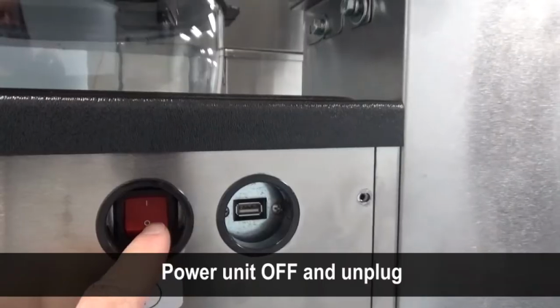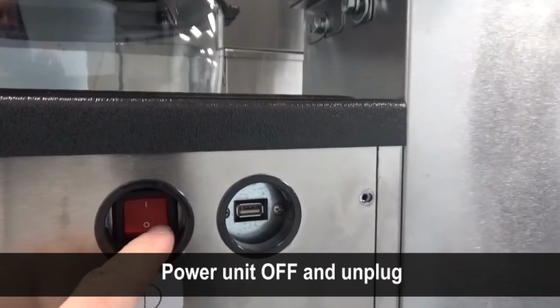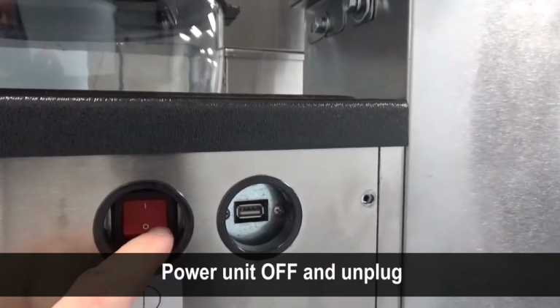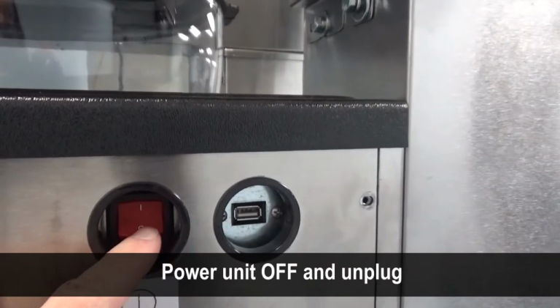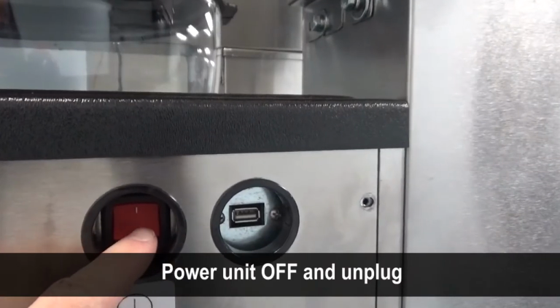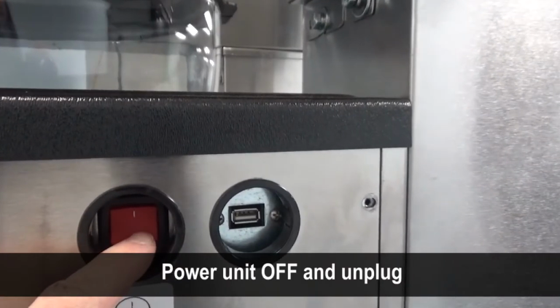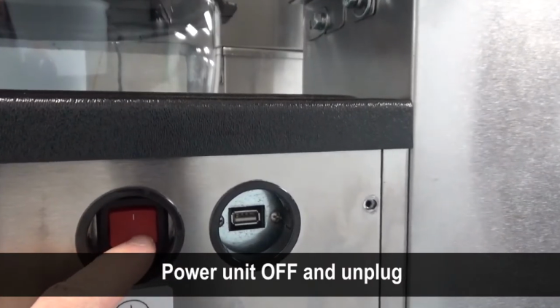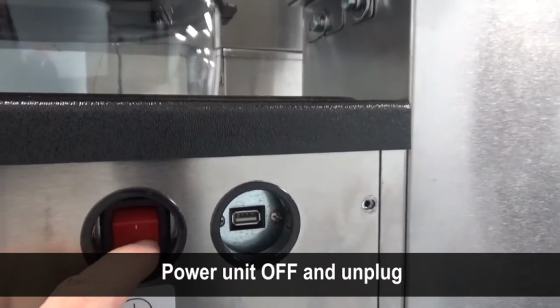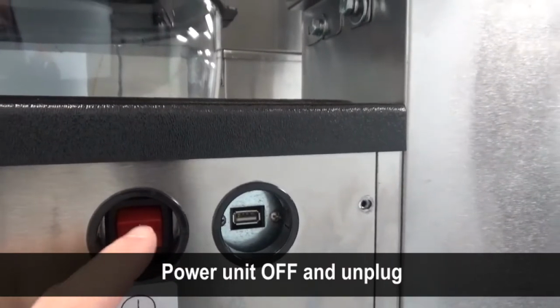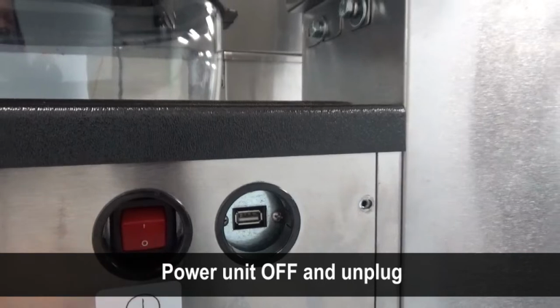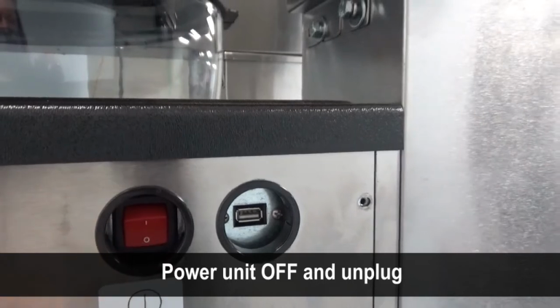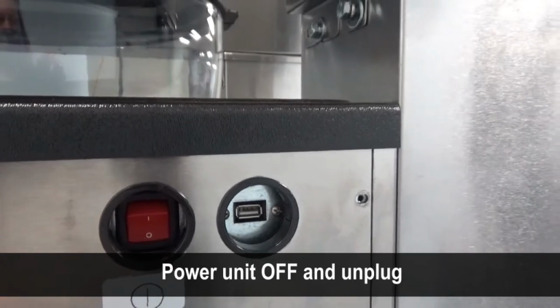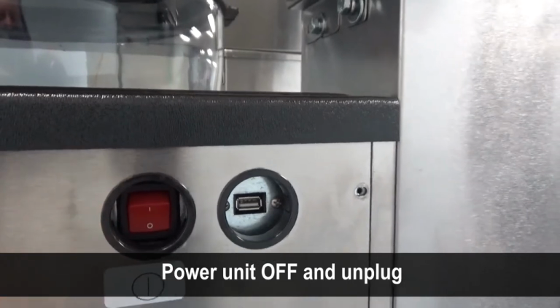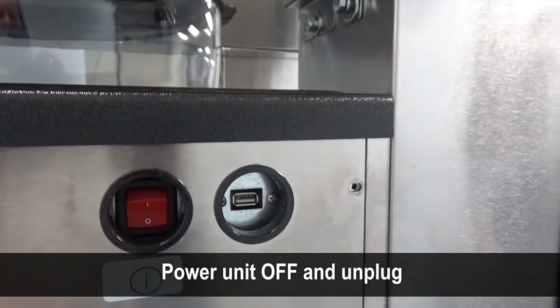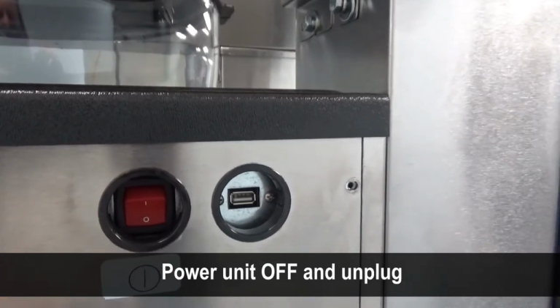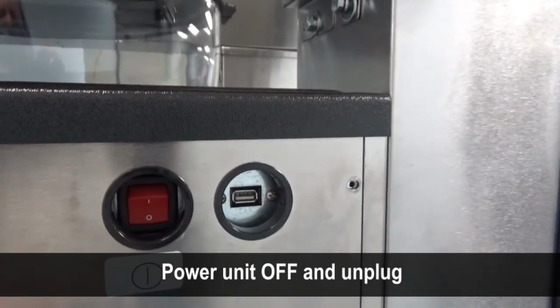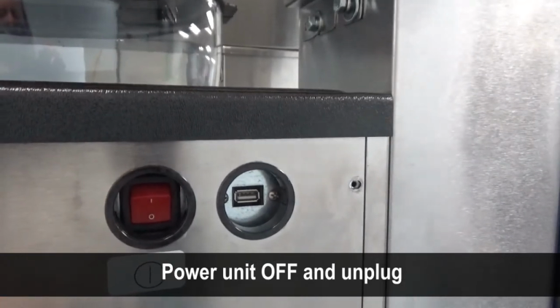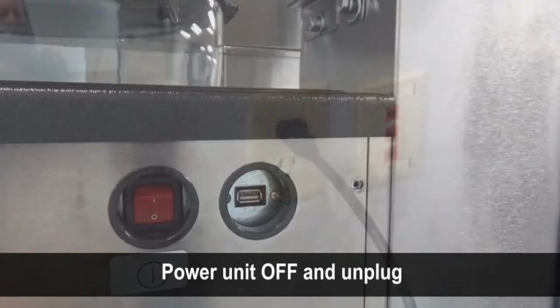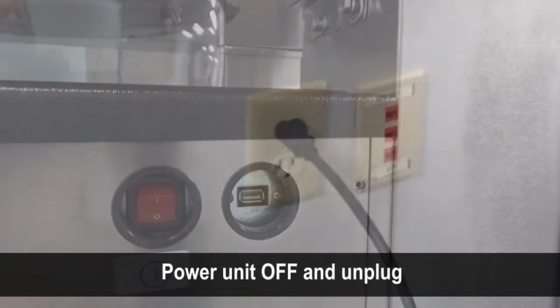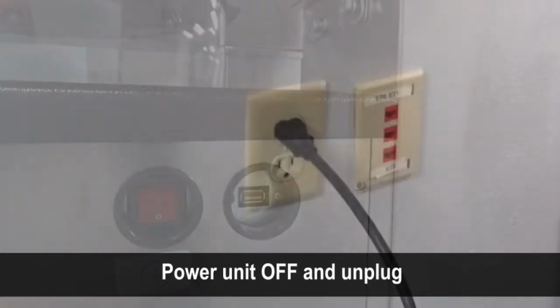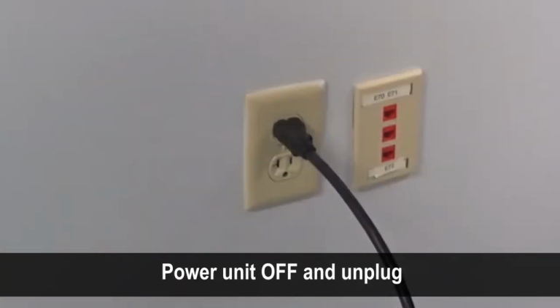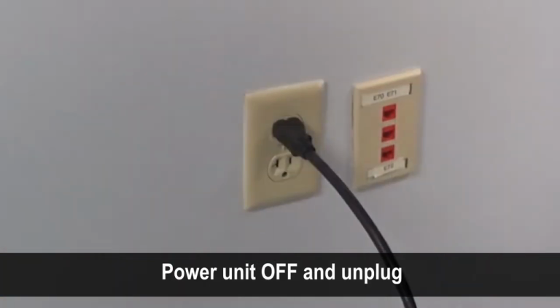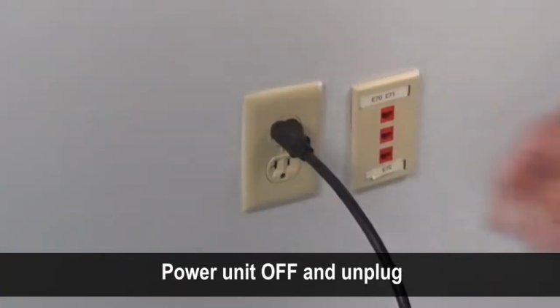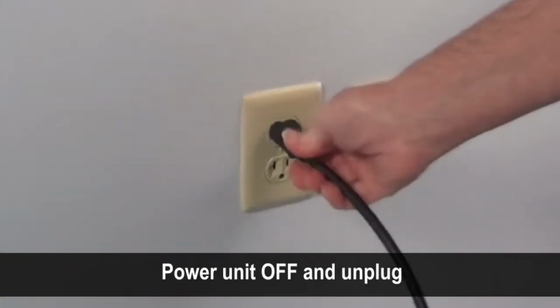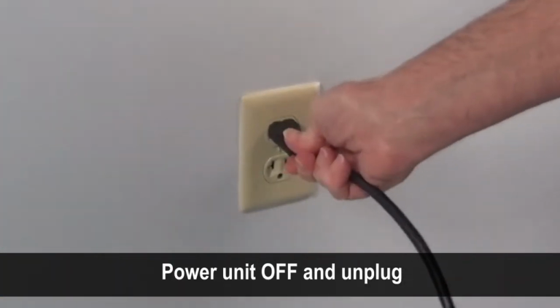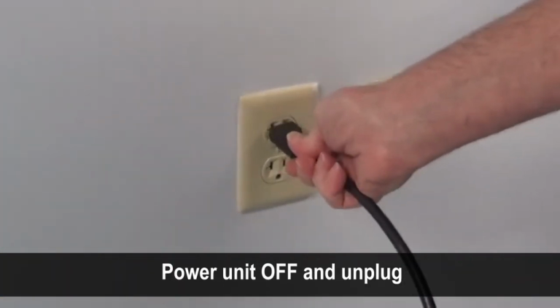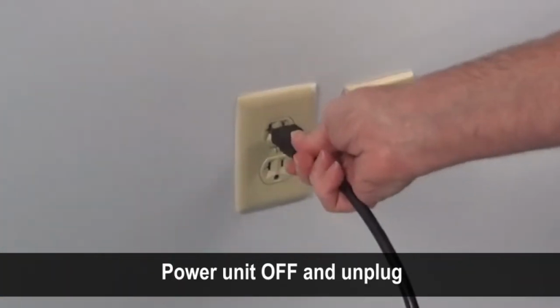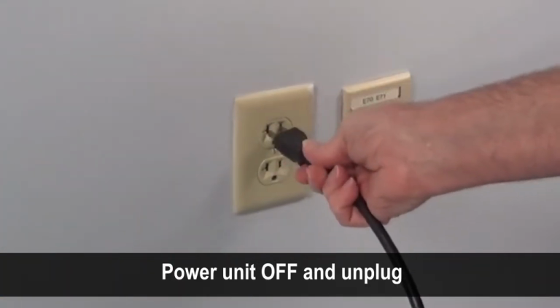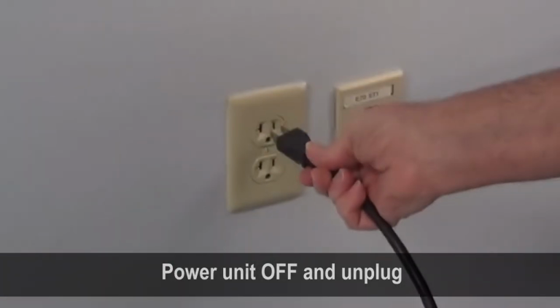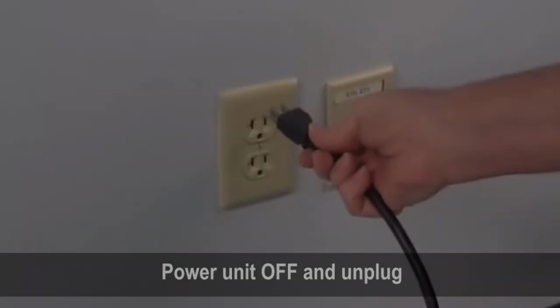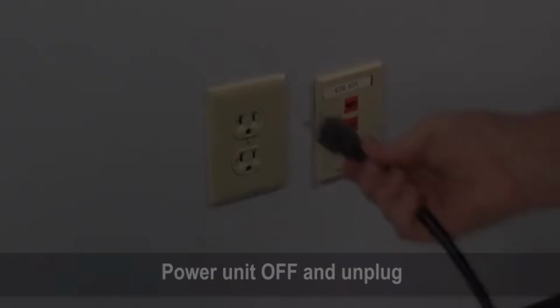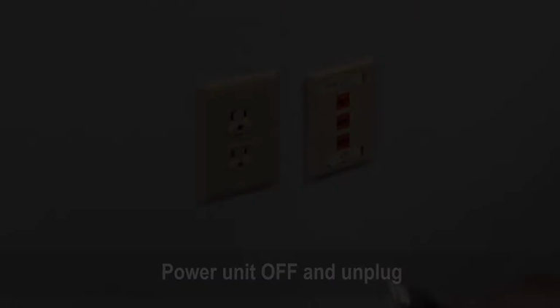Power the unit off using the red switch located on the left side of the unit and unplug the blend-in-cup dispenser.